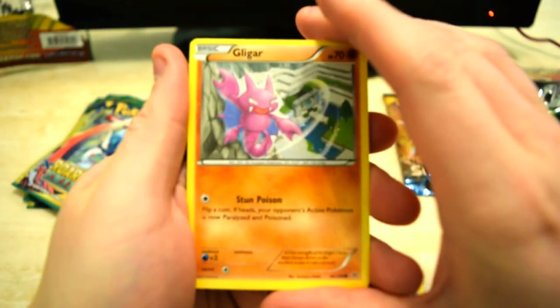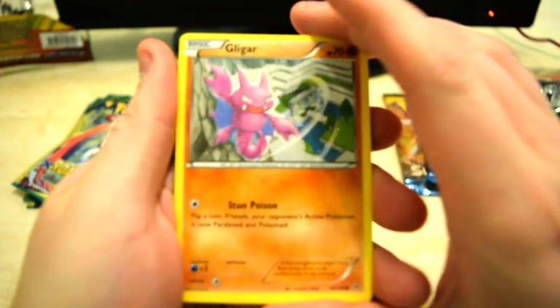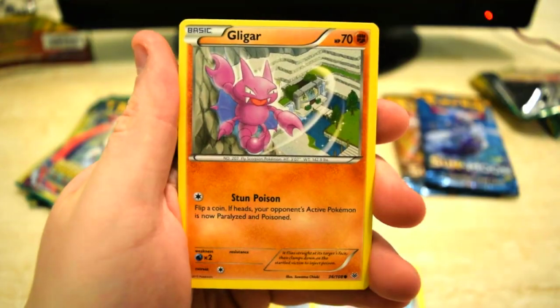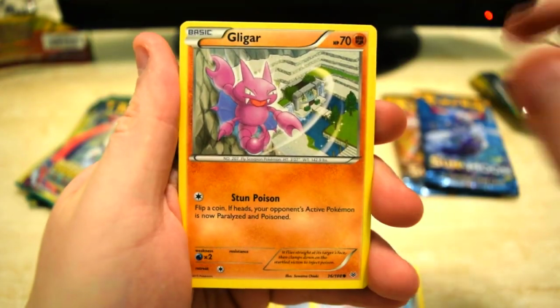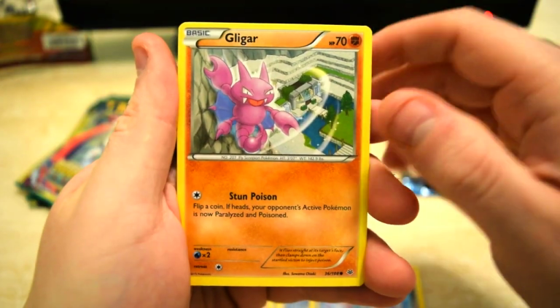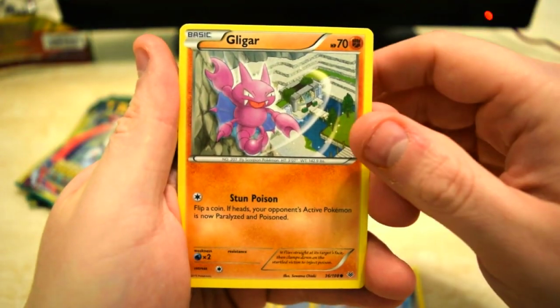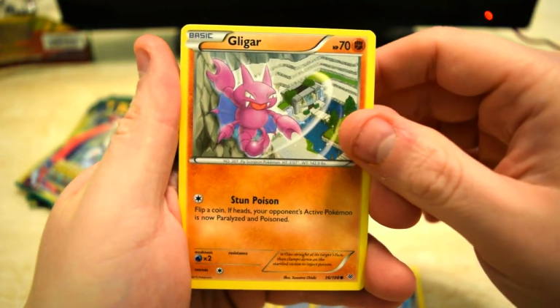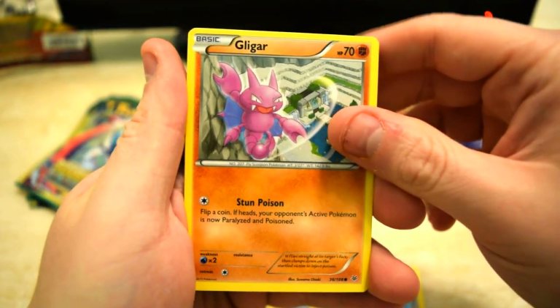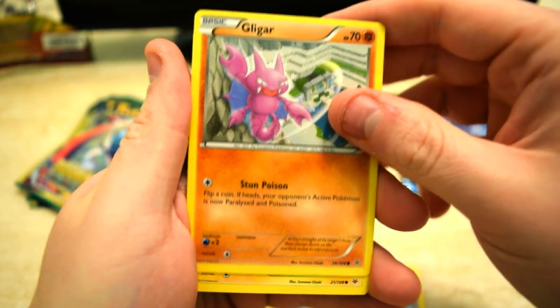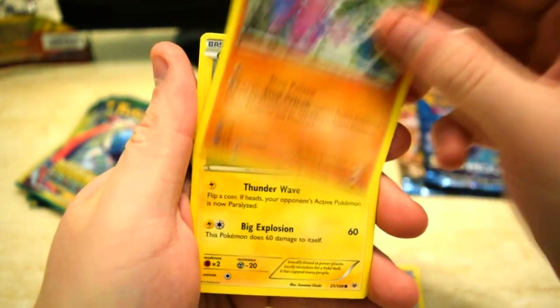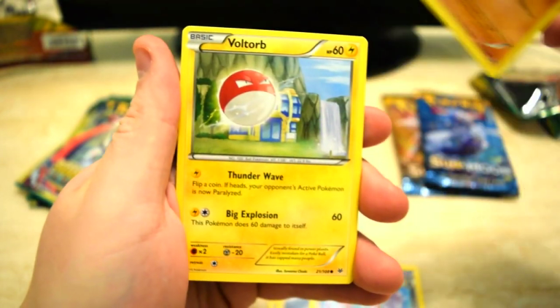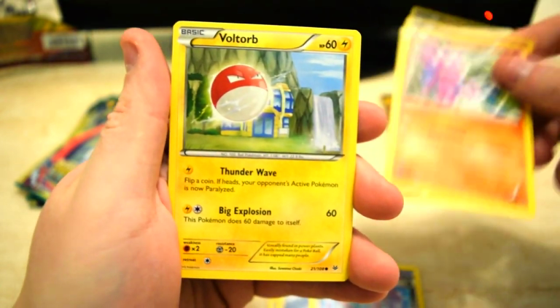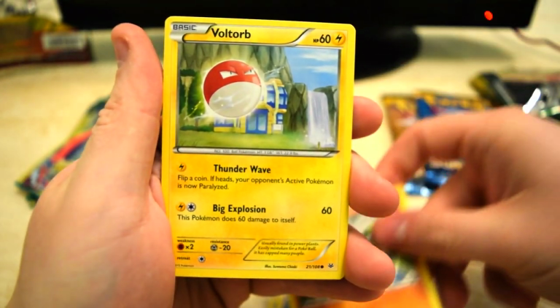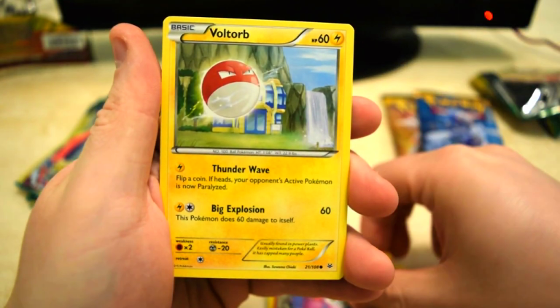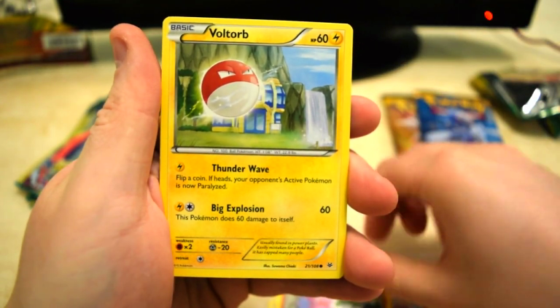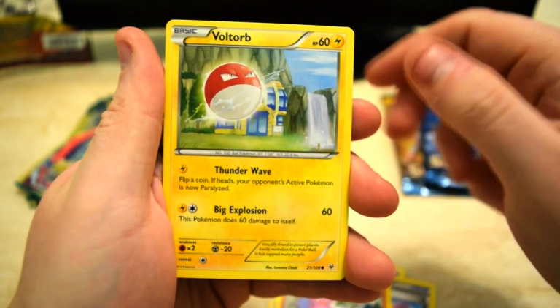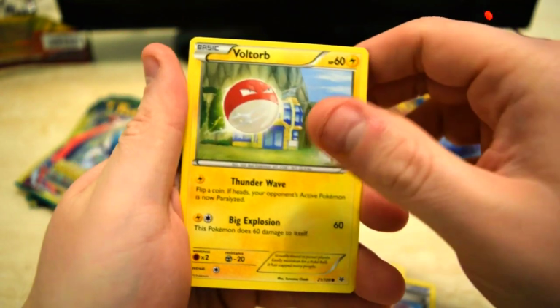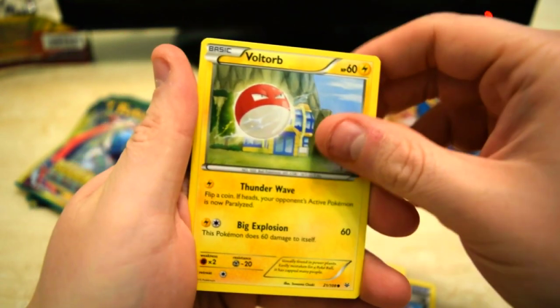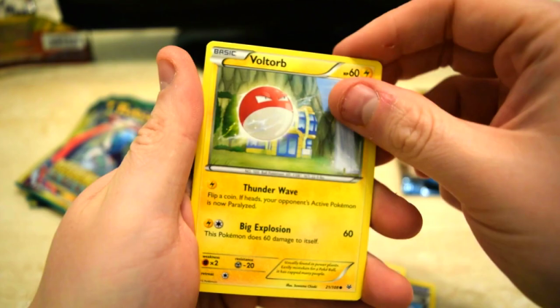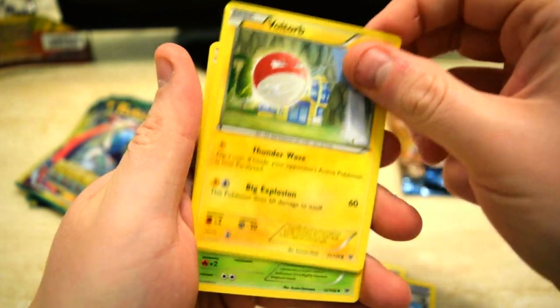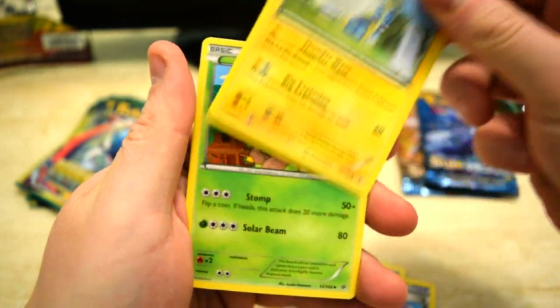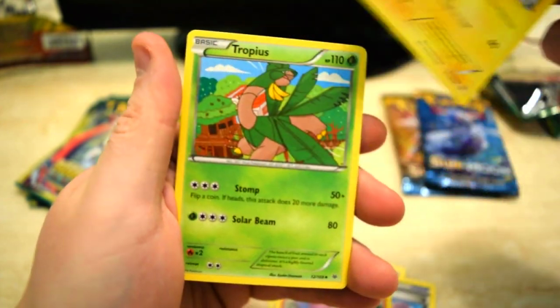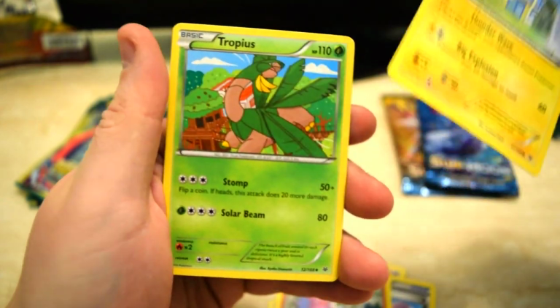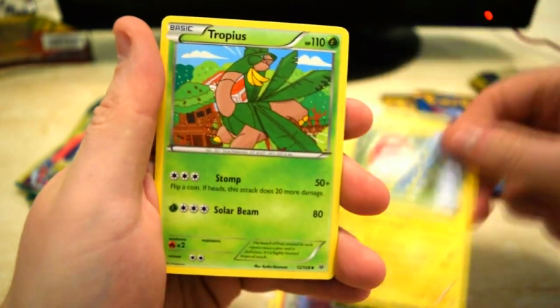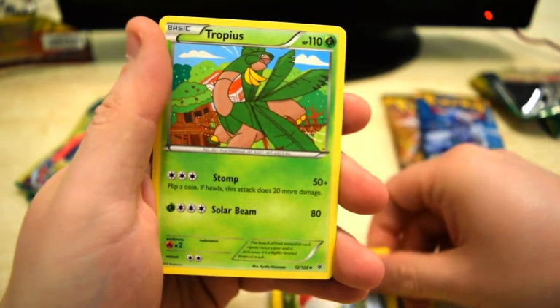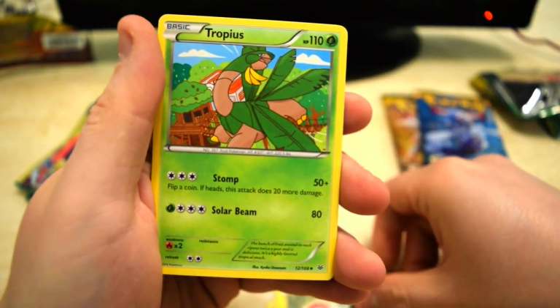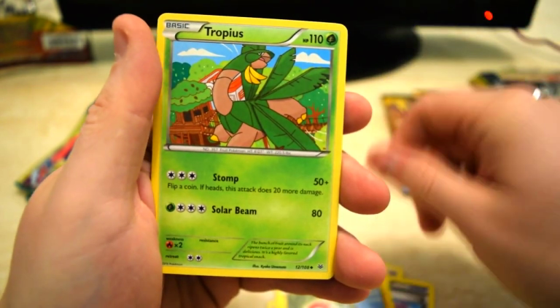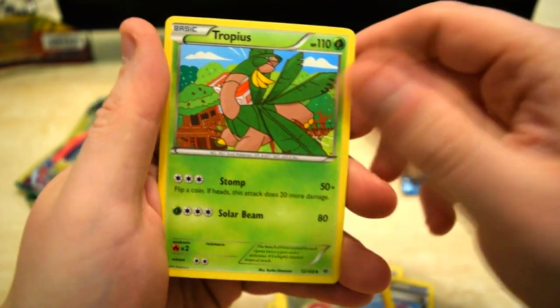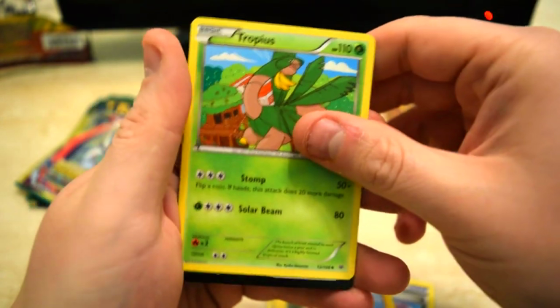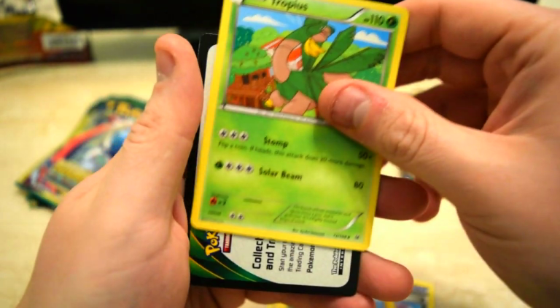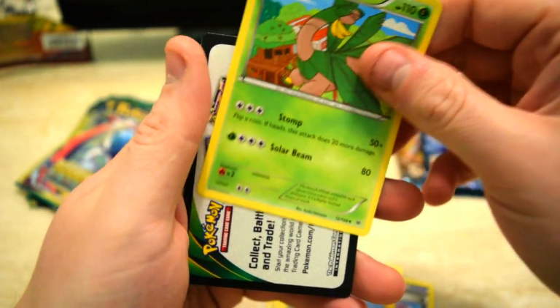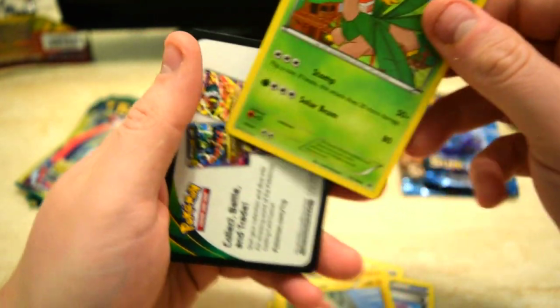There we go, we got a Gligar, Voltorb, and a Tropius.